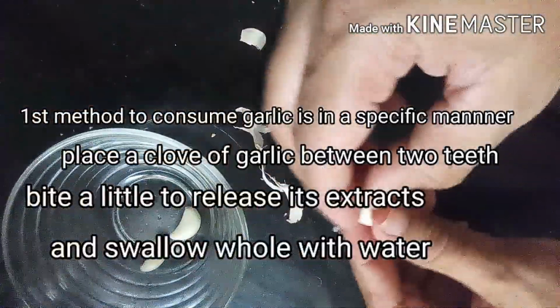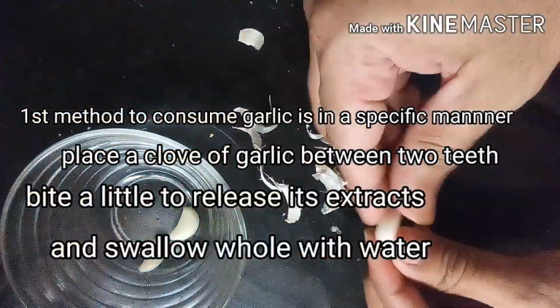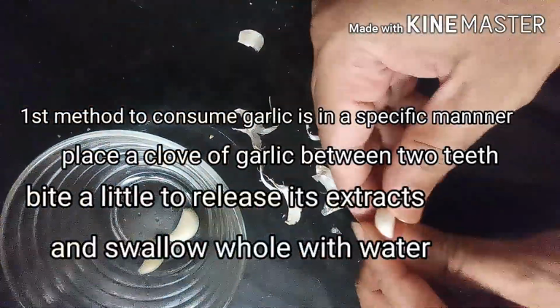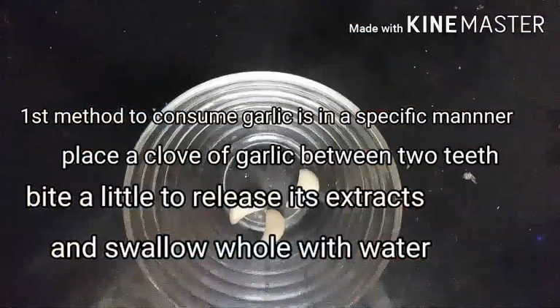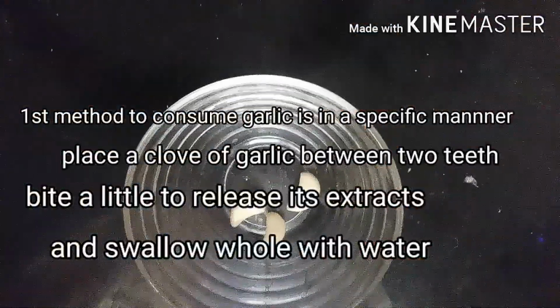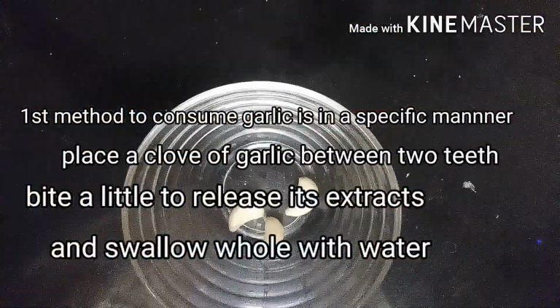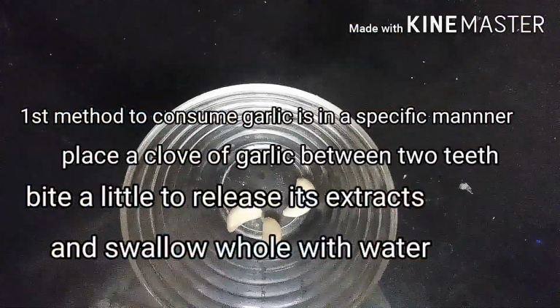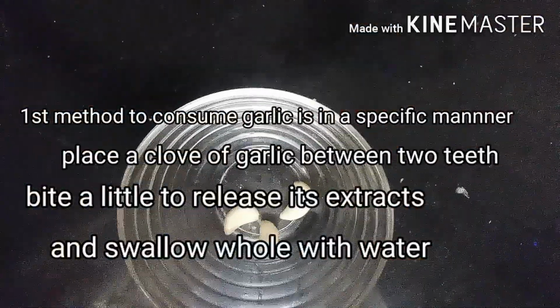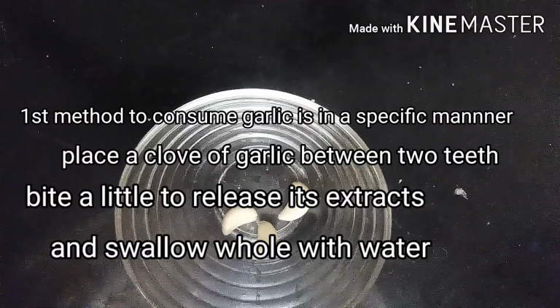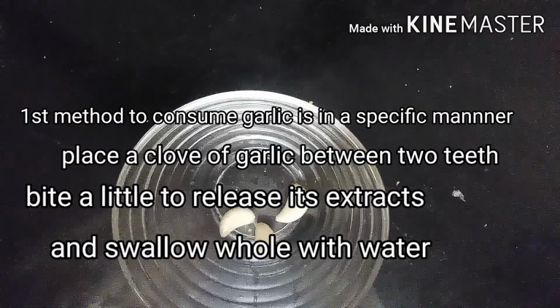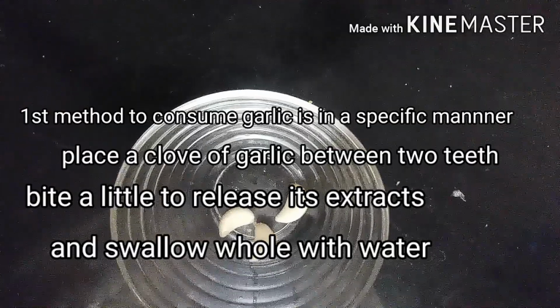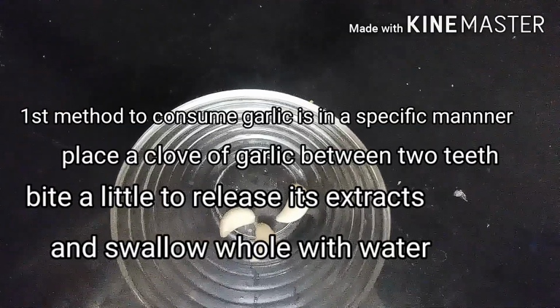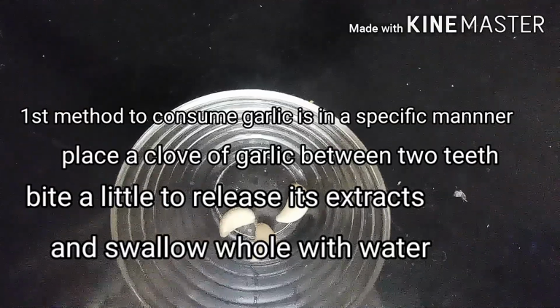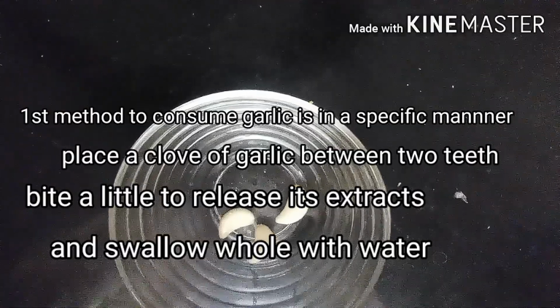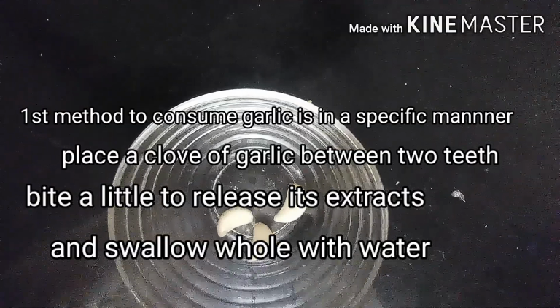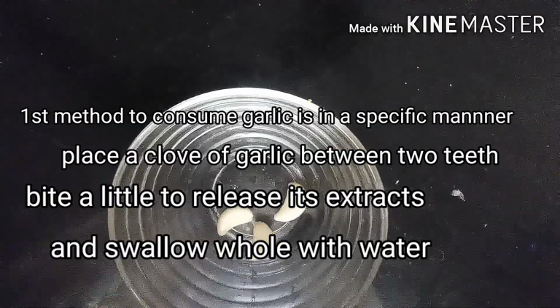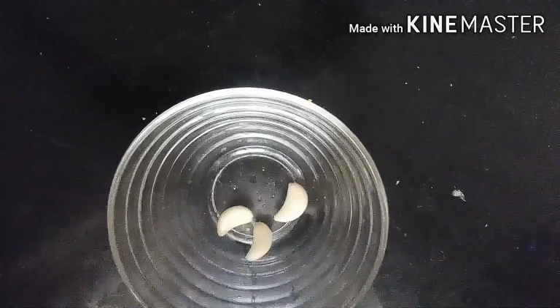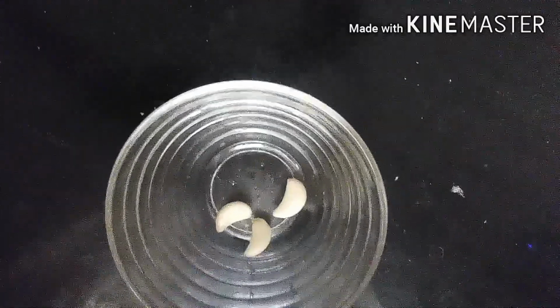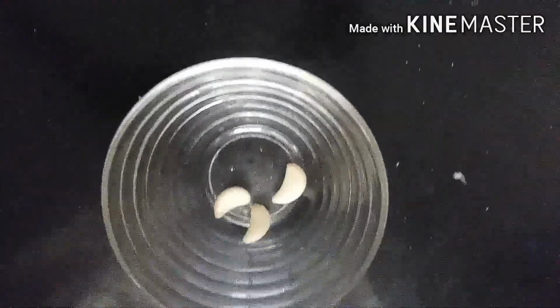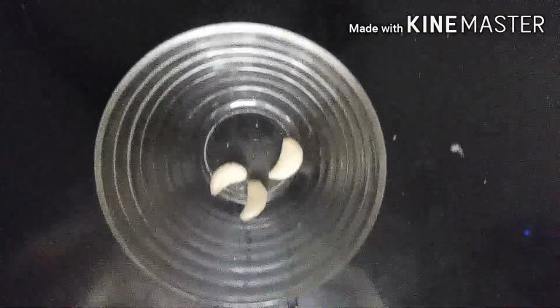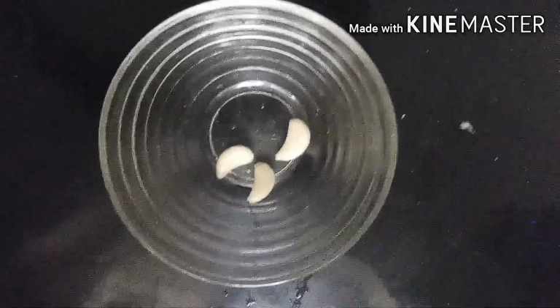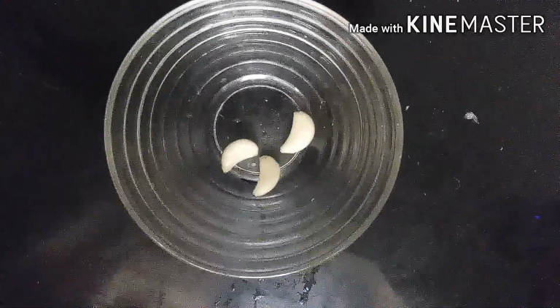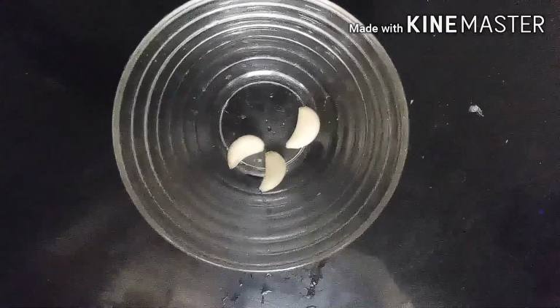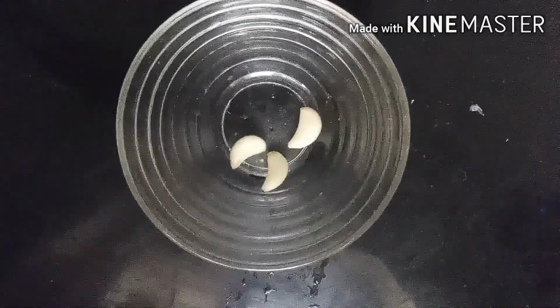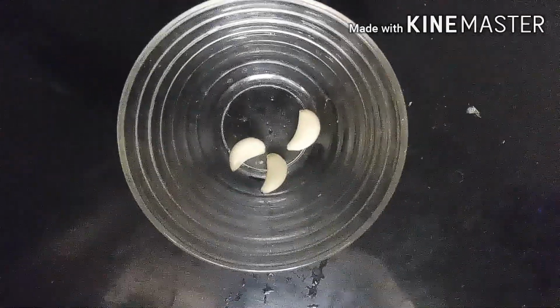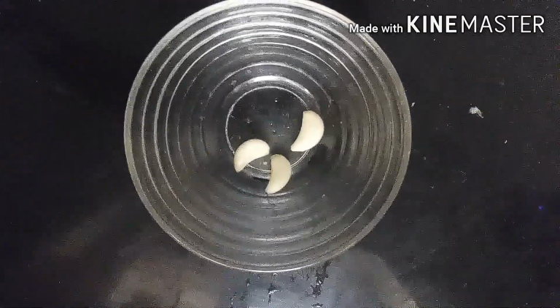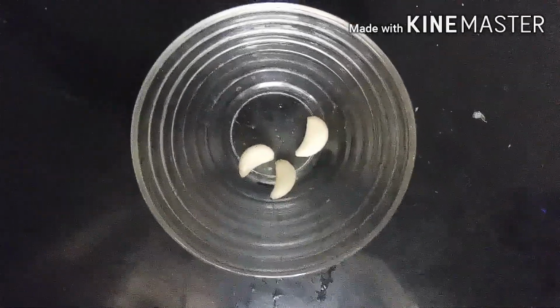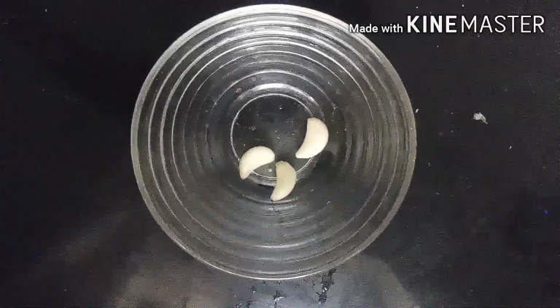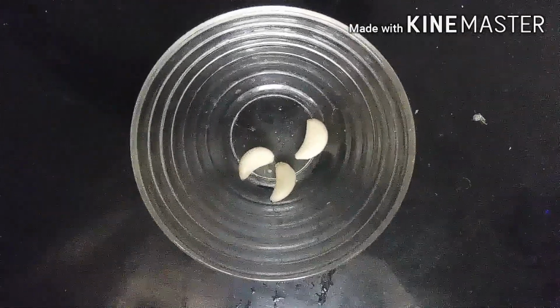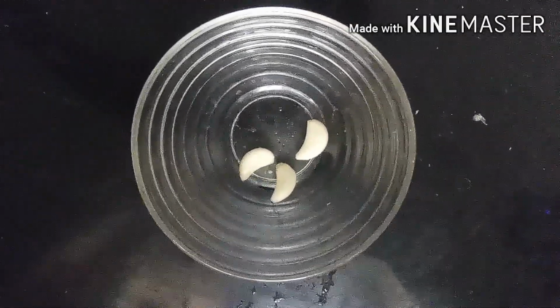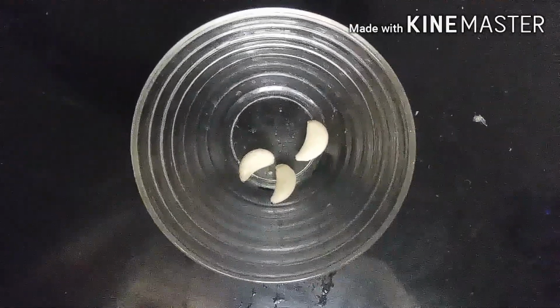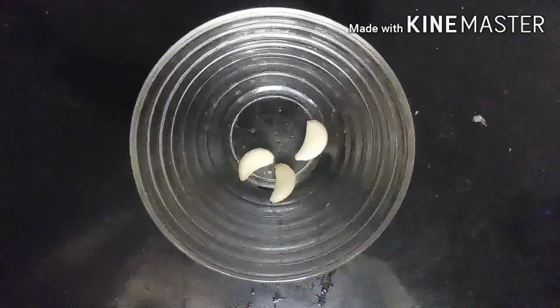Place a clove of garlic between two teeth, bite a little to release its extracts, and then swallow whole with water.